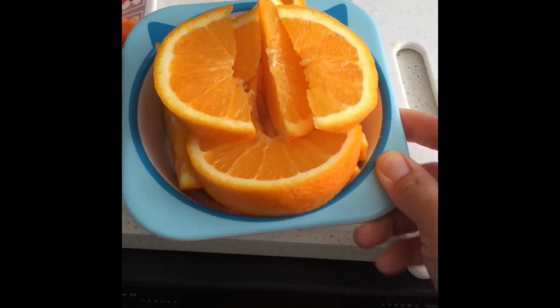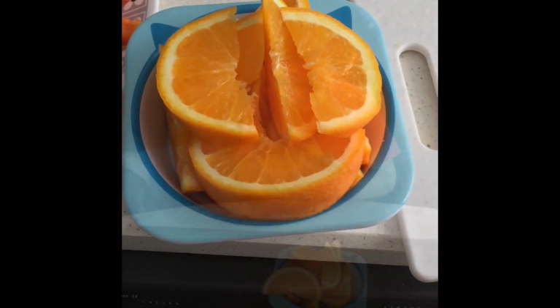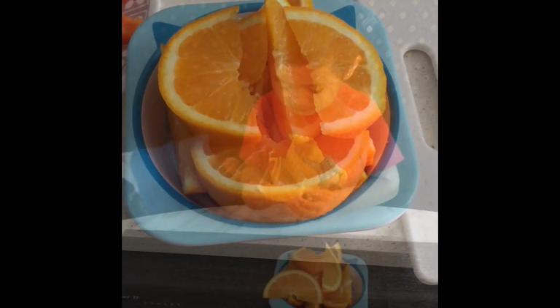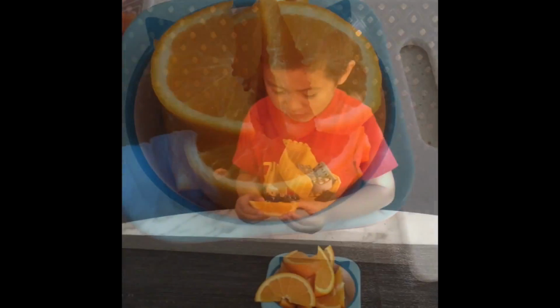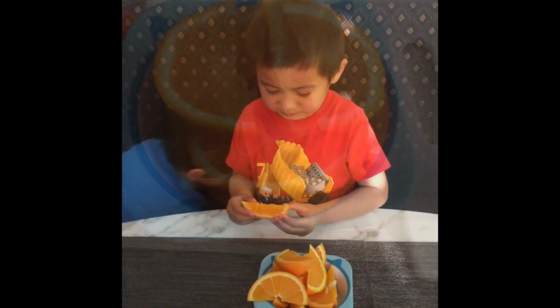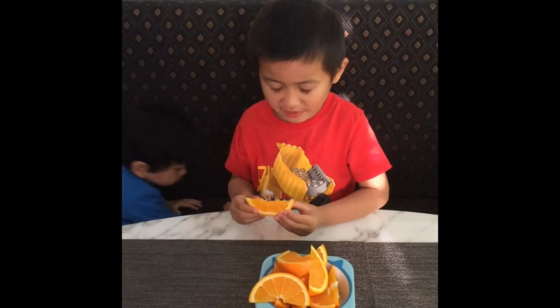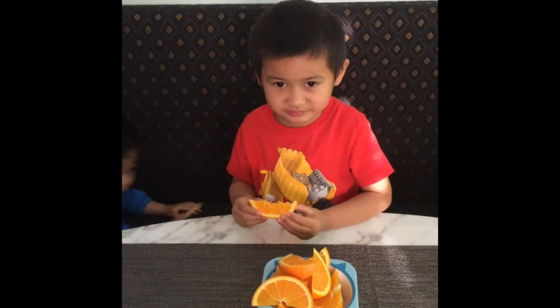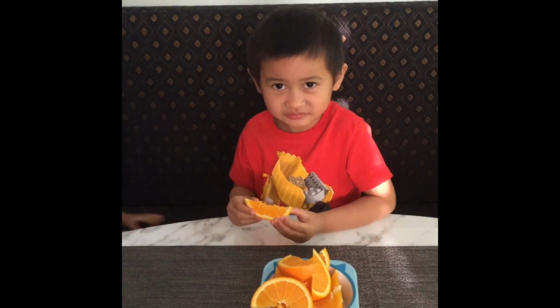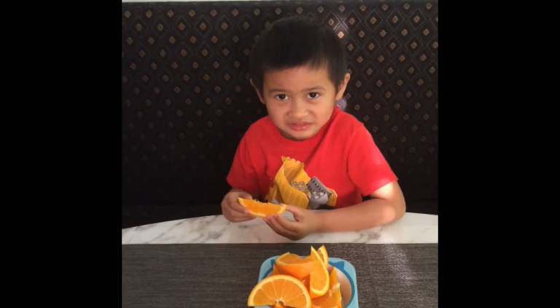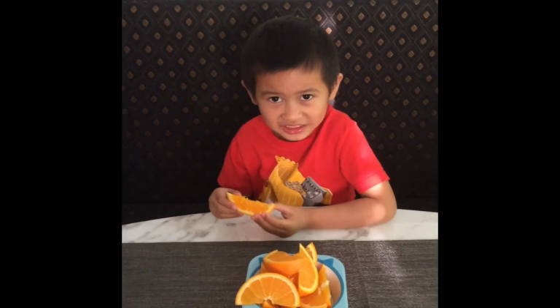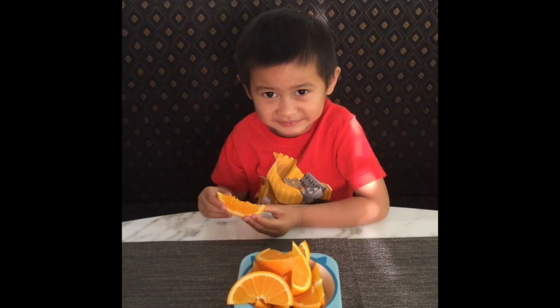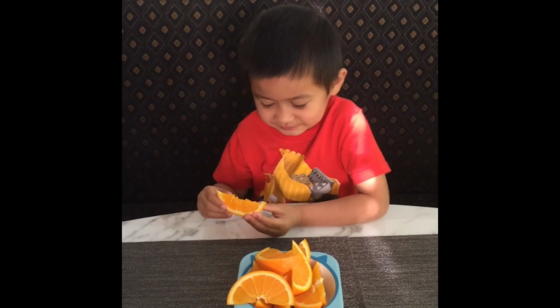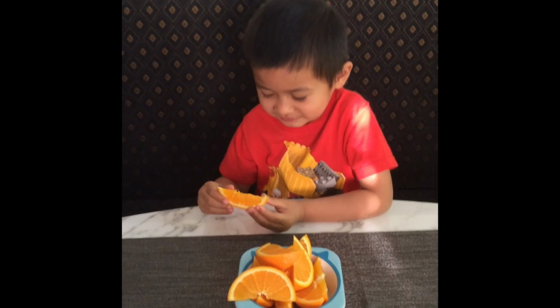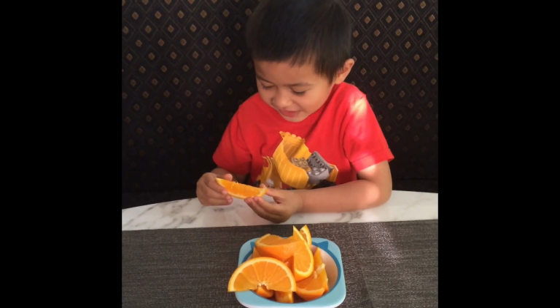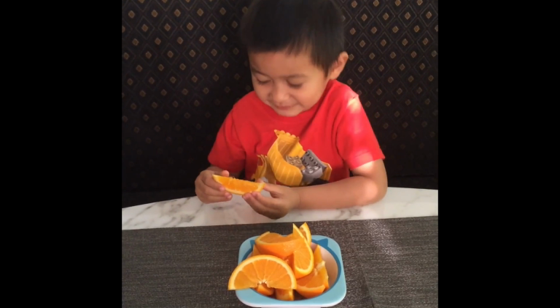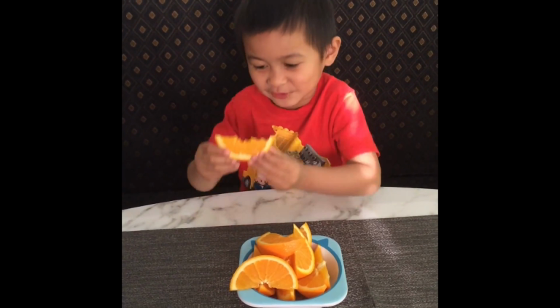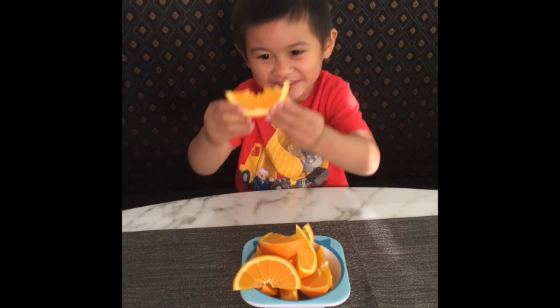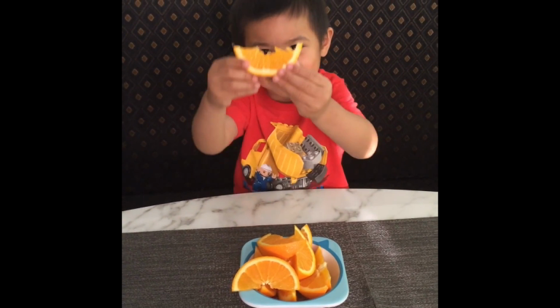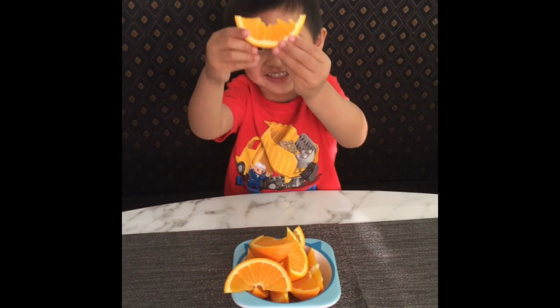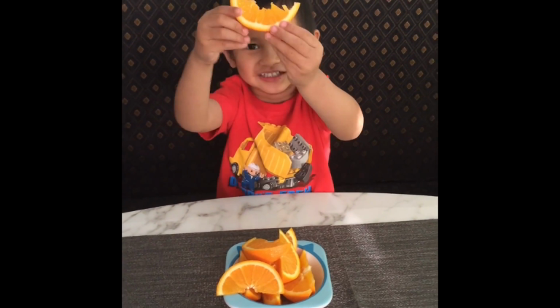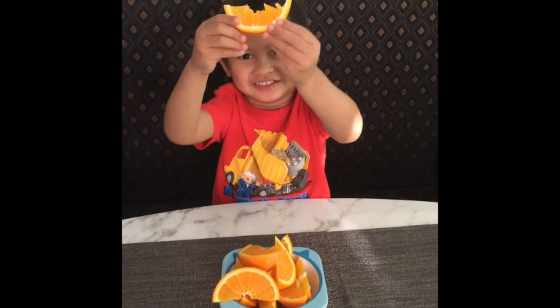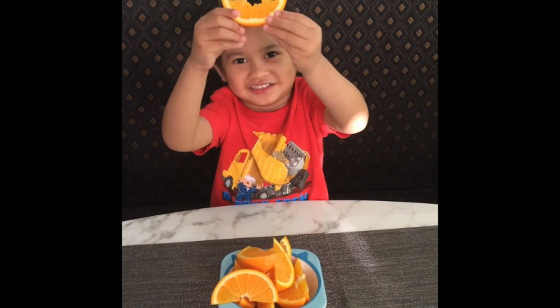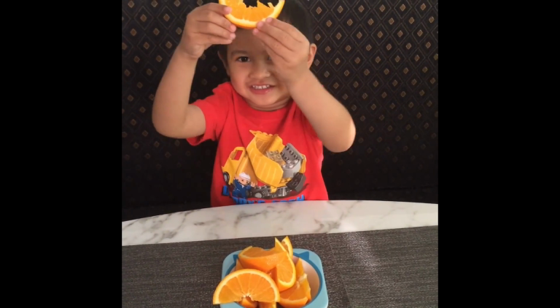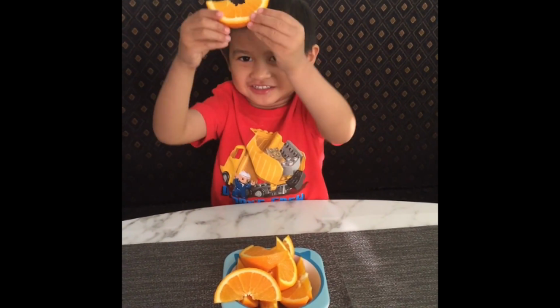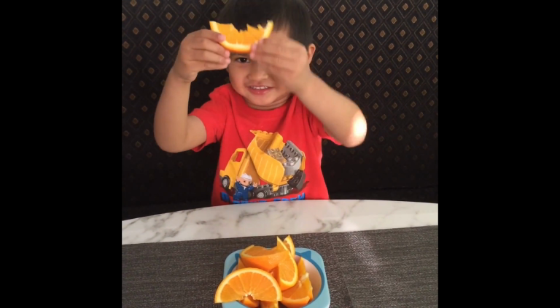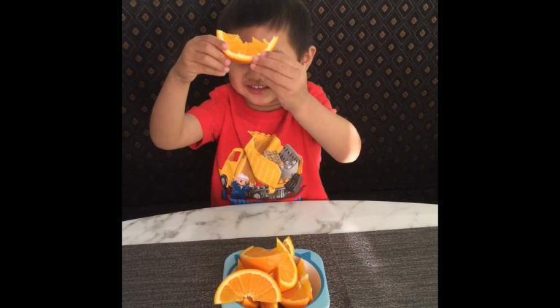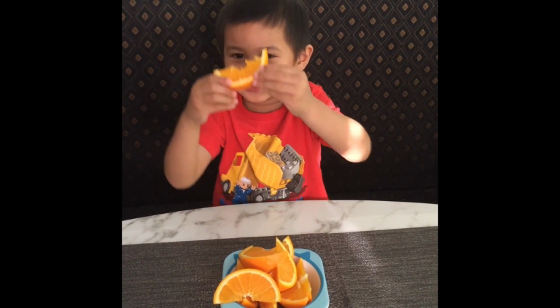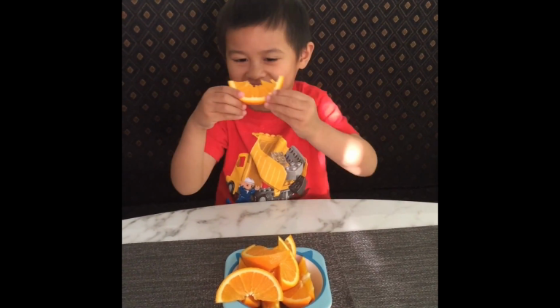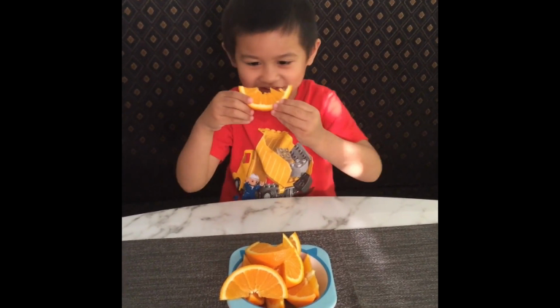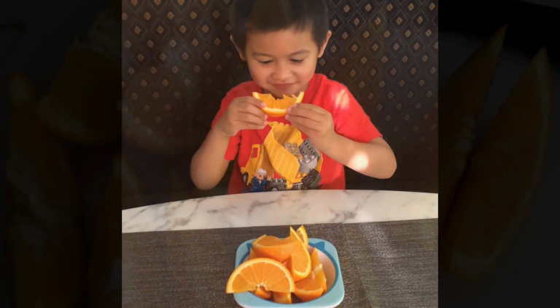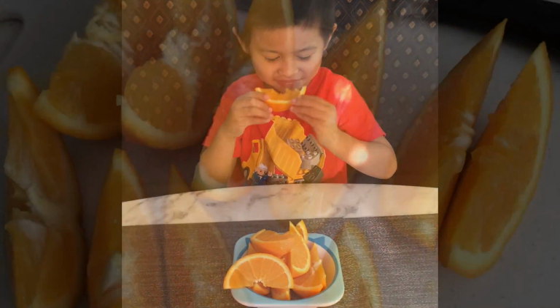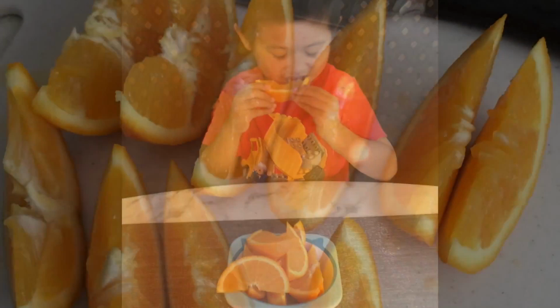Justin, what are you eating? Orange. Is it good? Yes. Awesome.